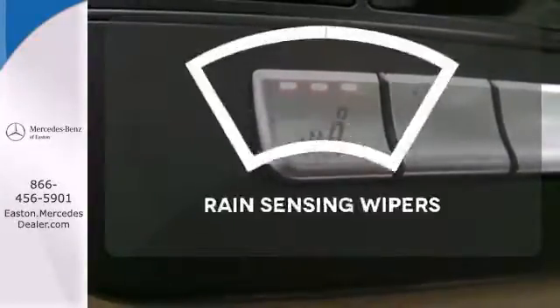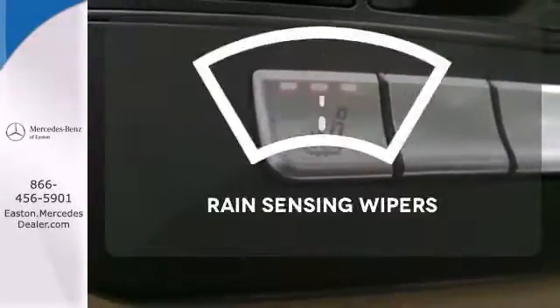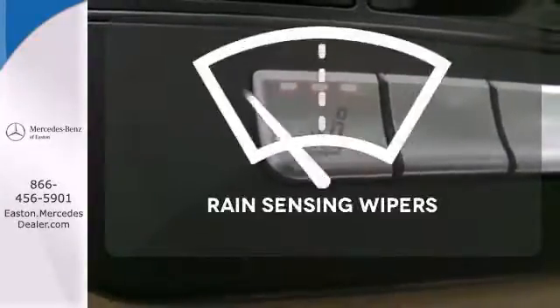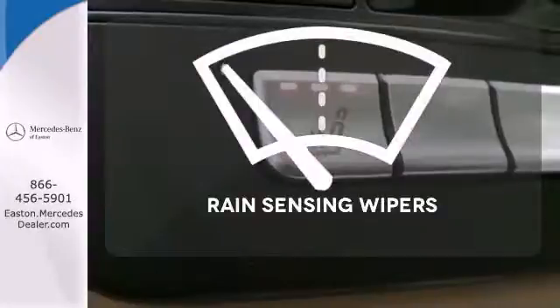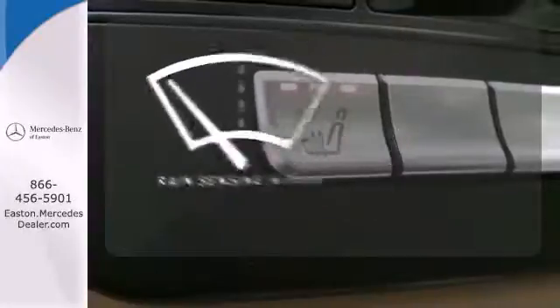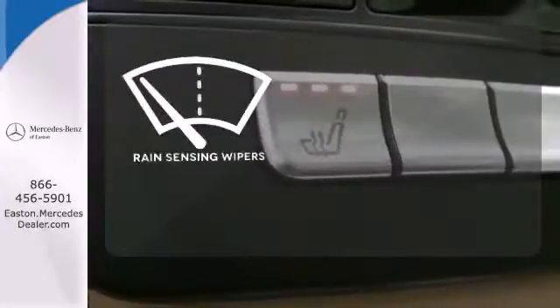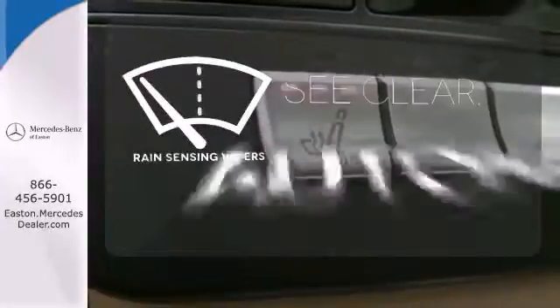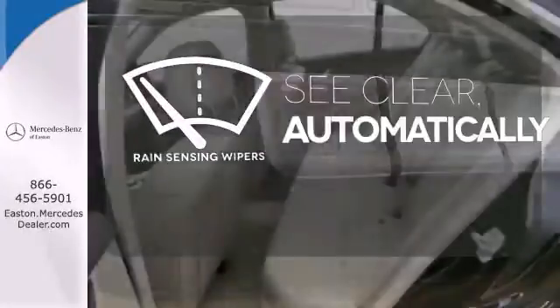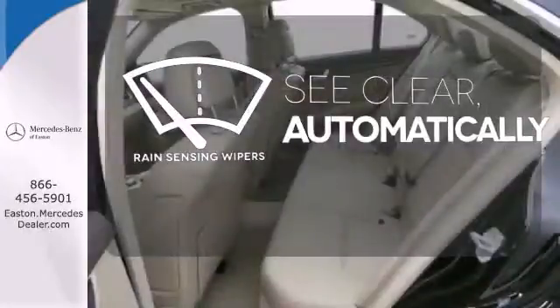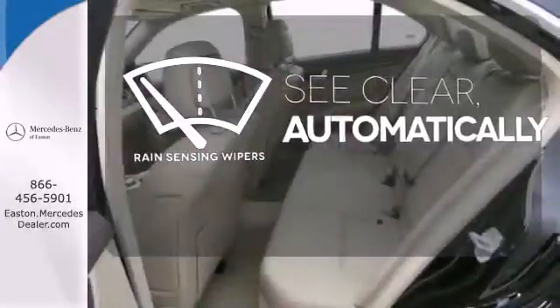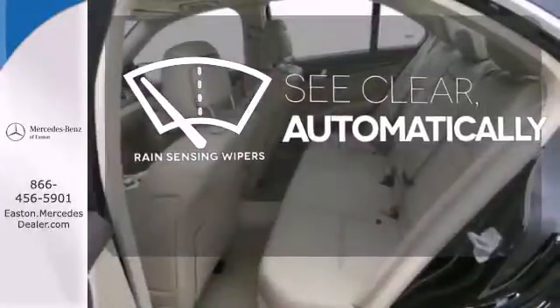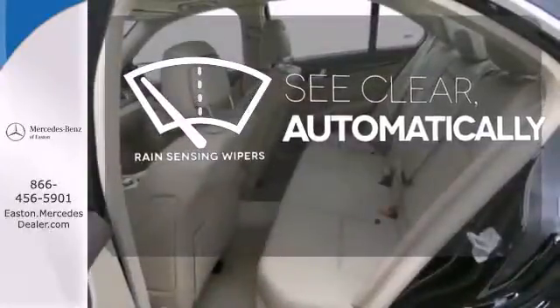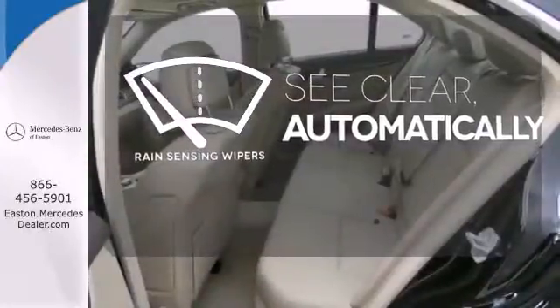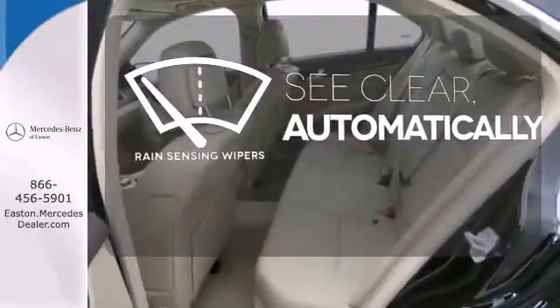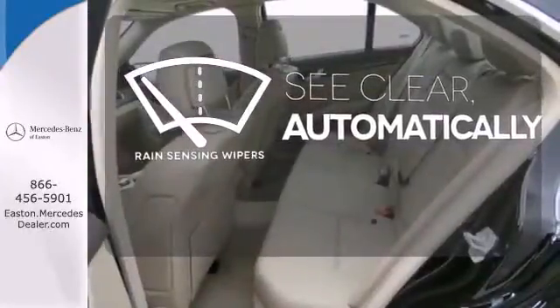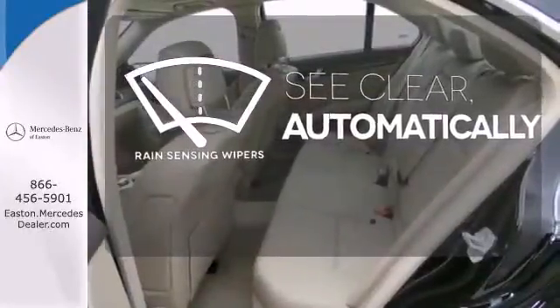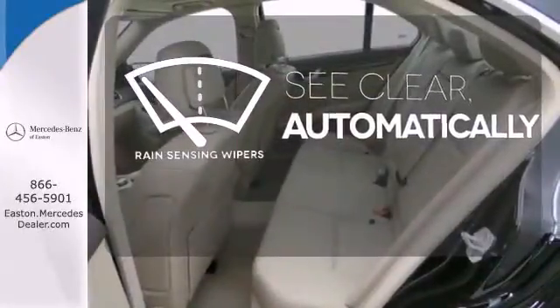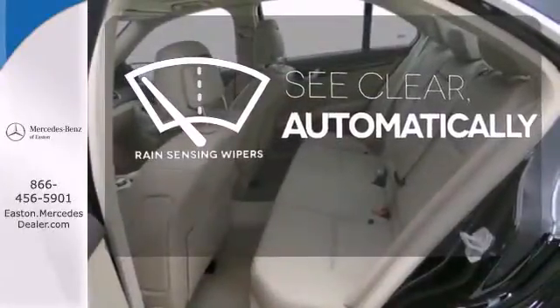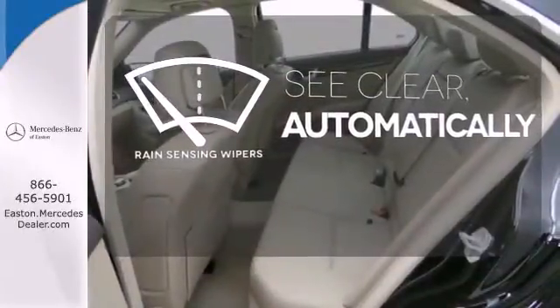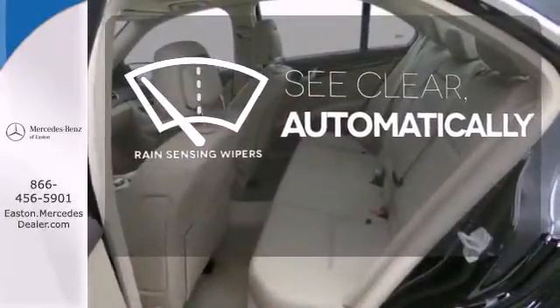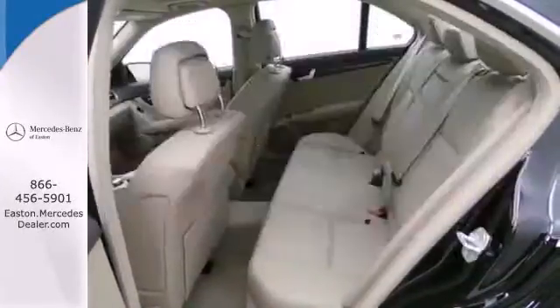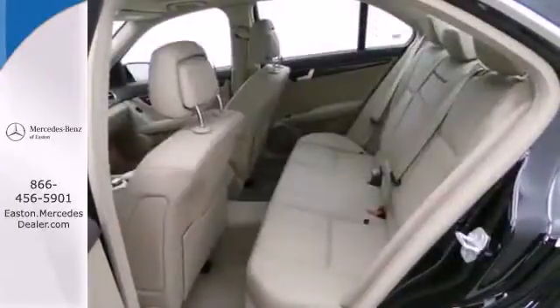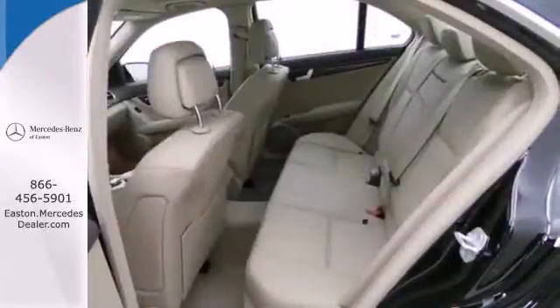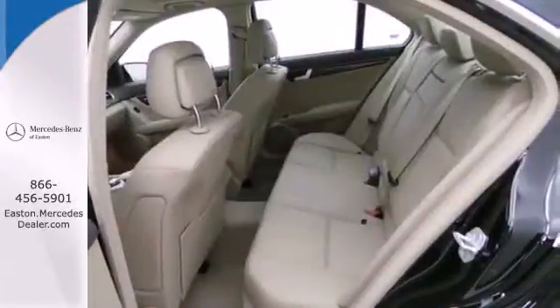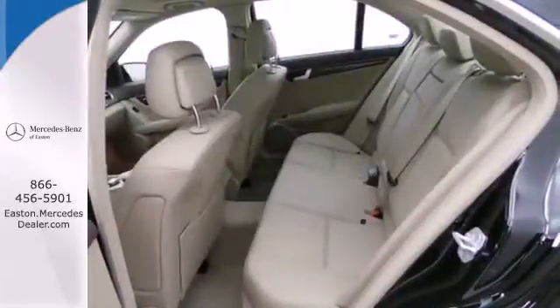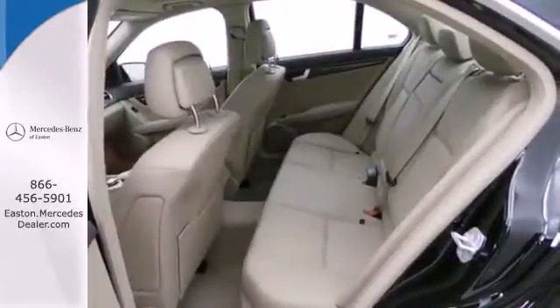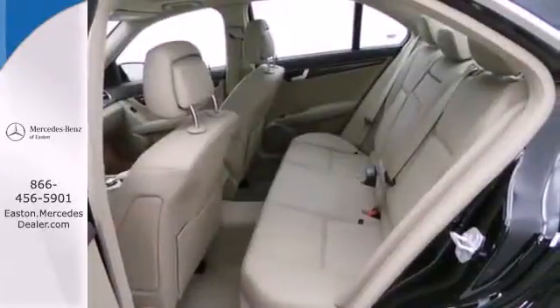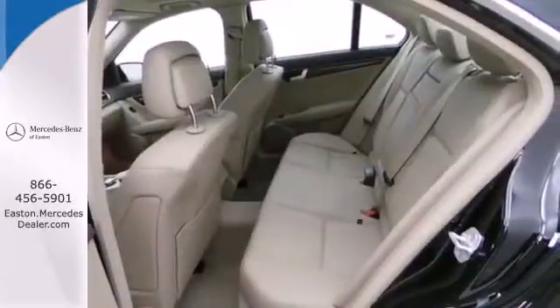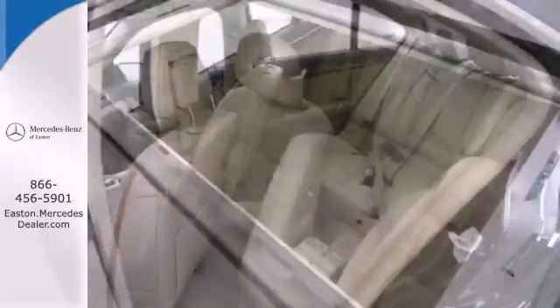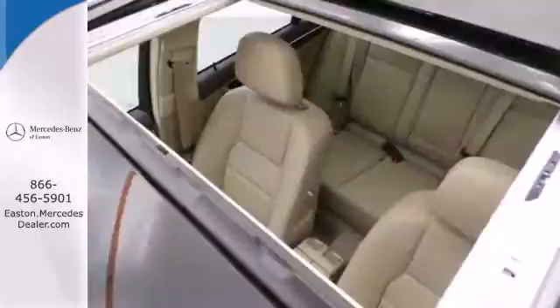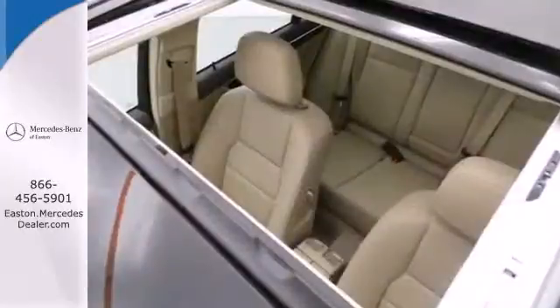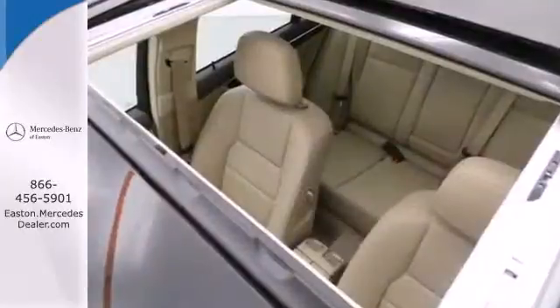The rain sensing wipers remove rain, snow or debris automatically. It's pure Mercedes-Benz style.